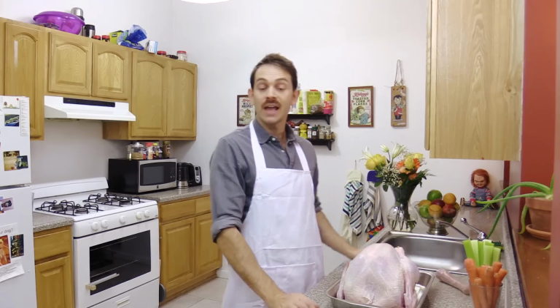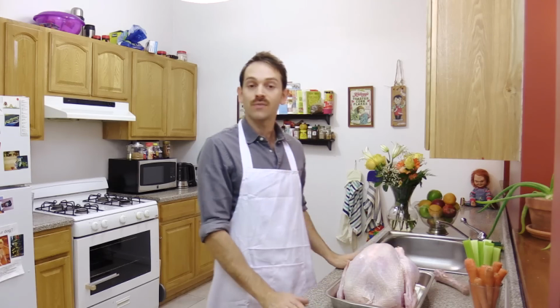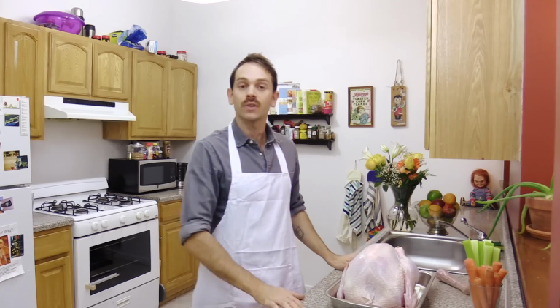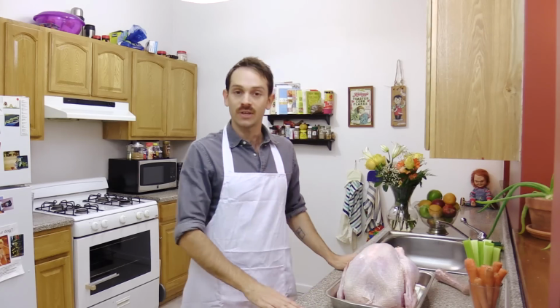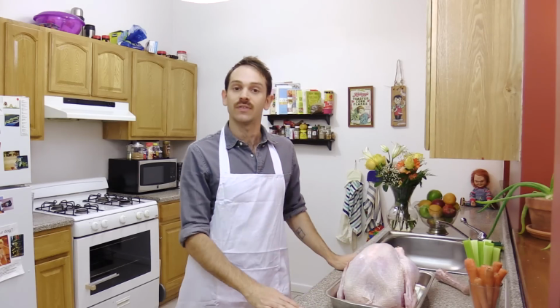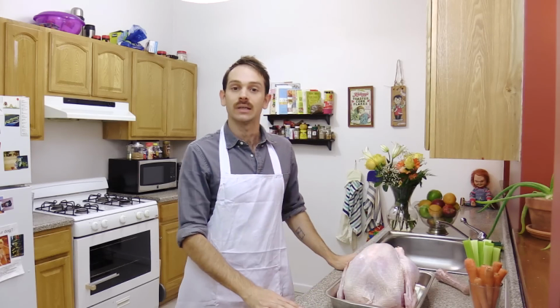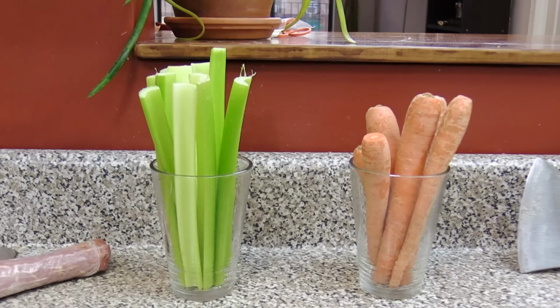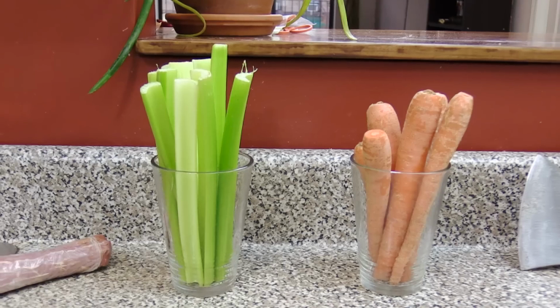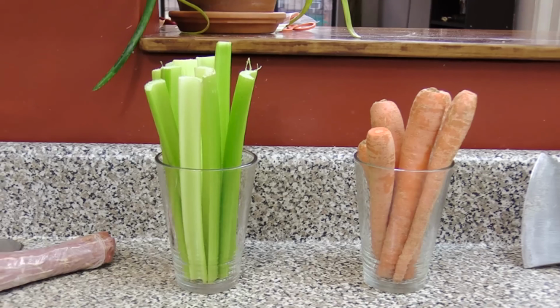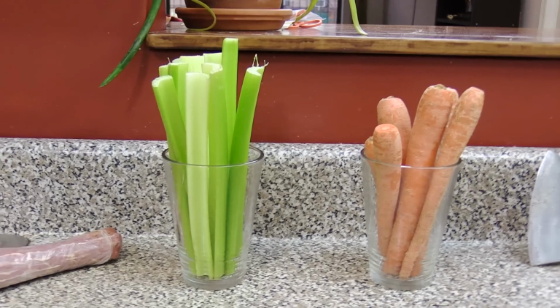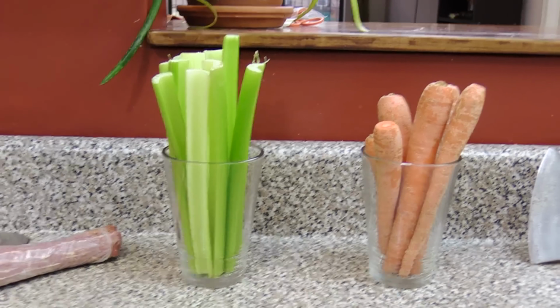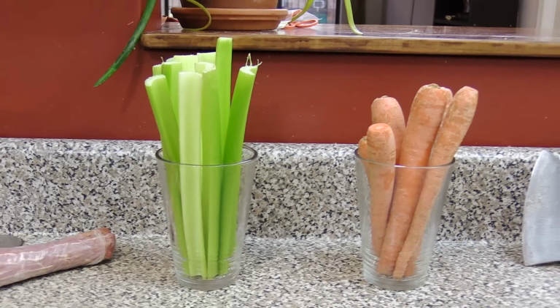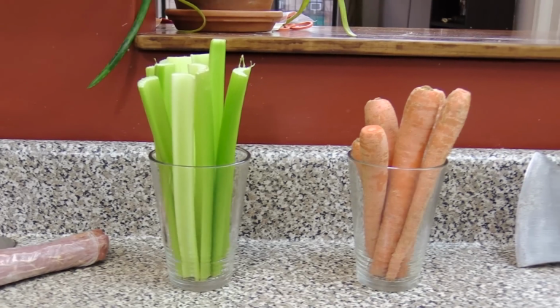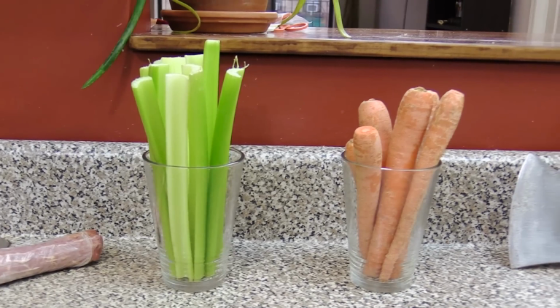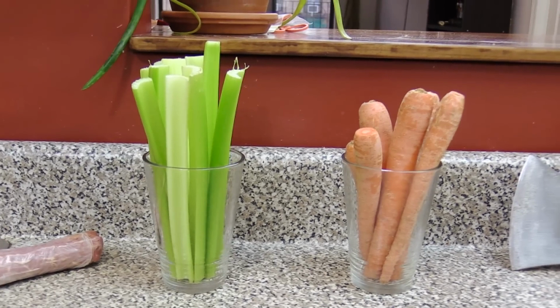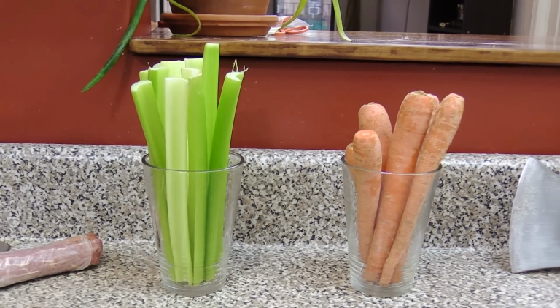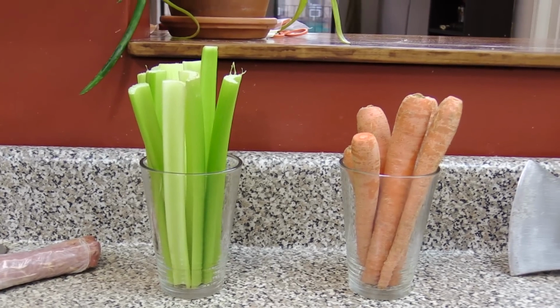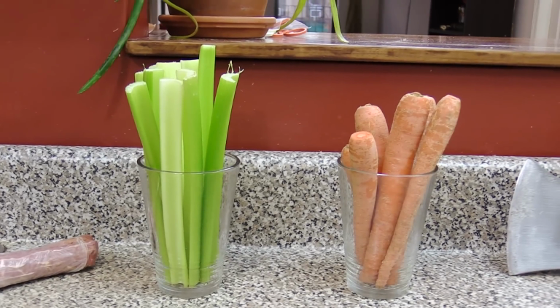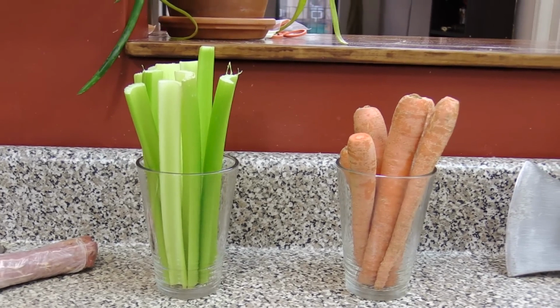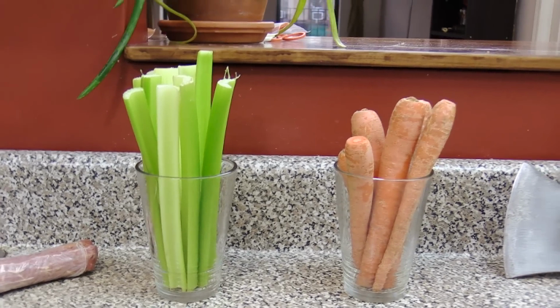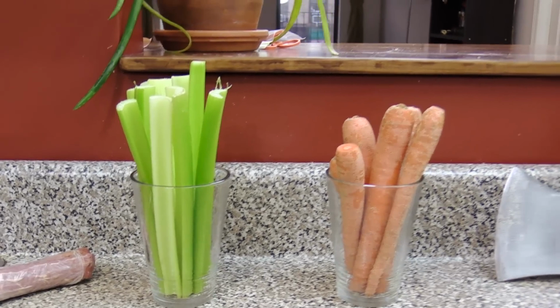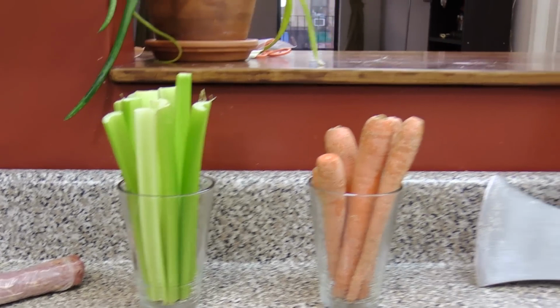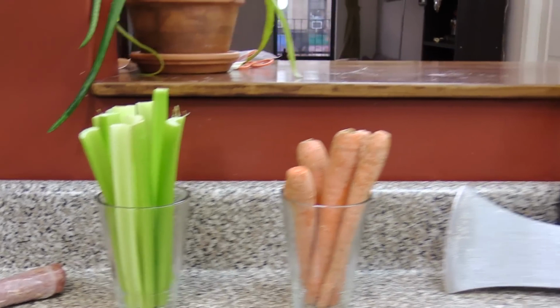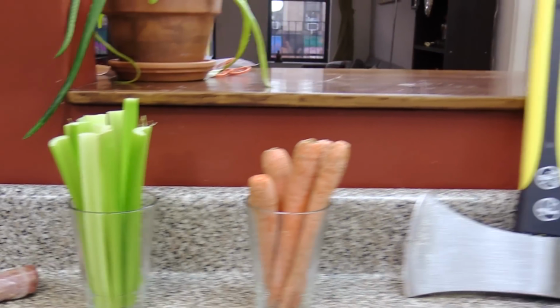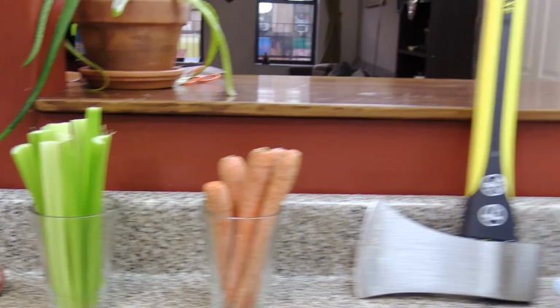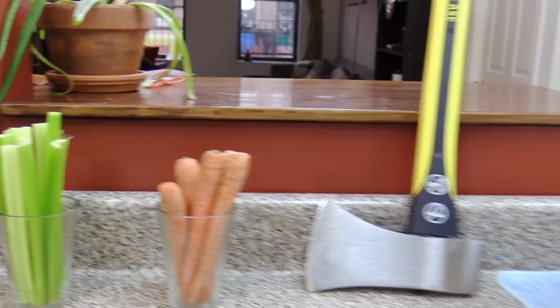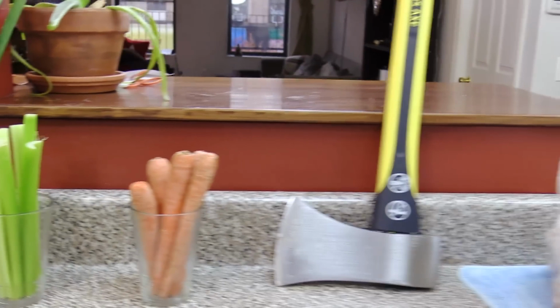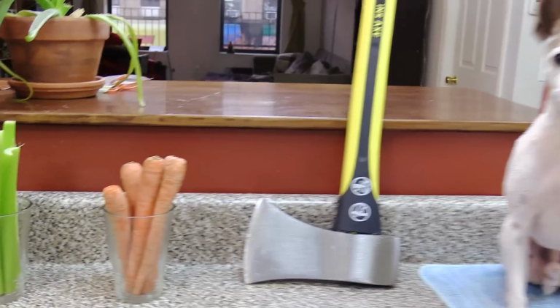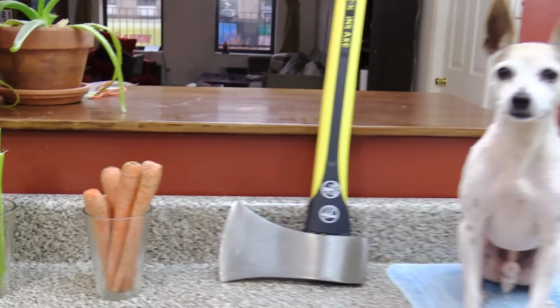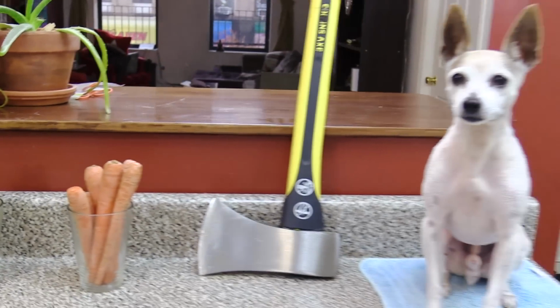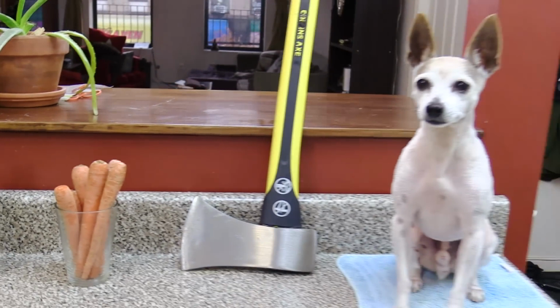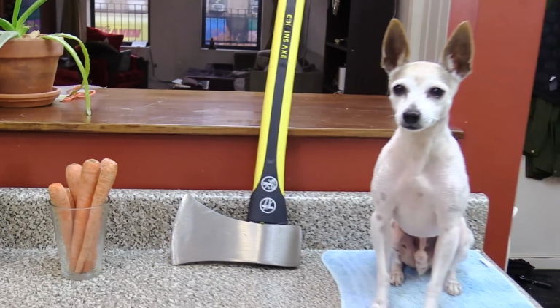Now for the stuffing. We'll need 1 cup of celery, 1 cup of carrots, an axe and a dog.